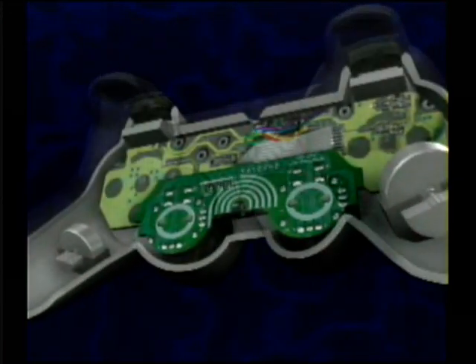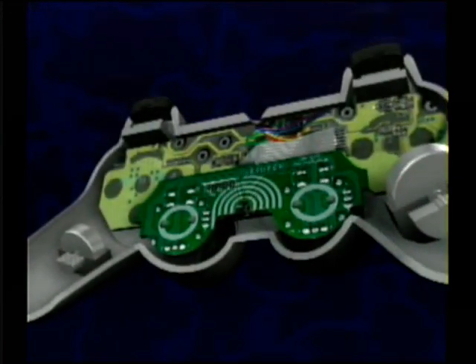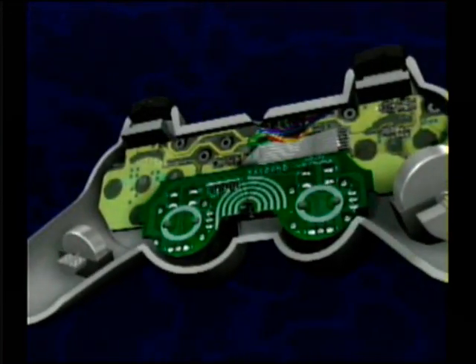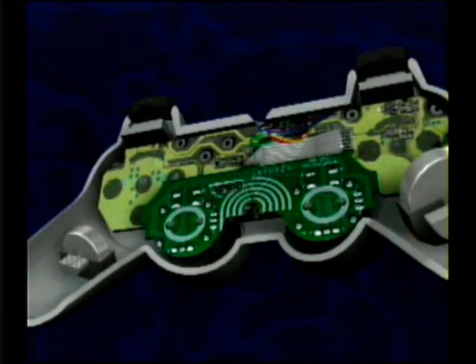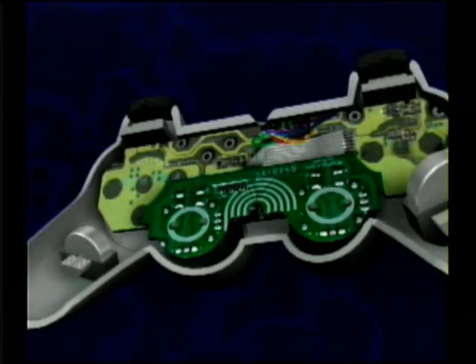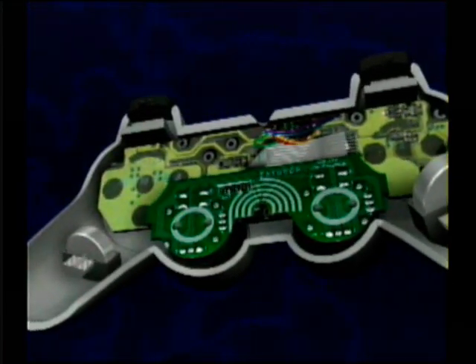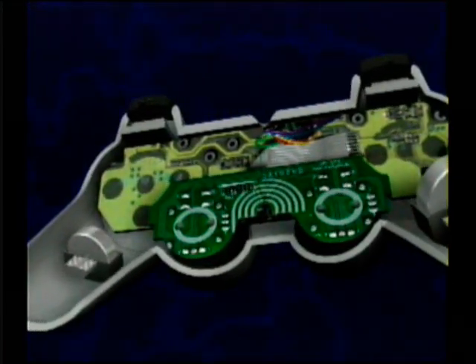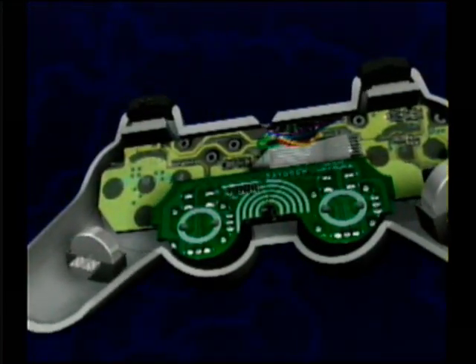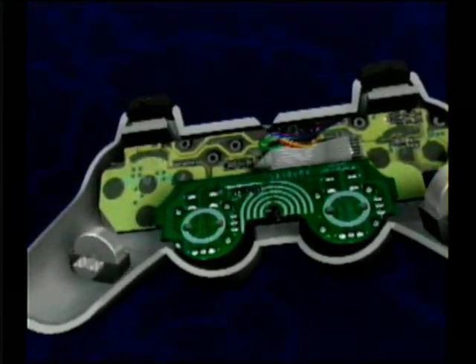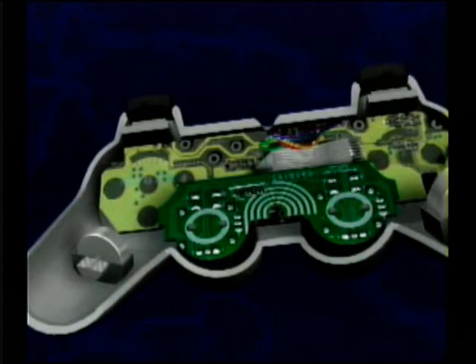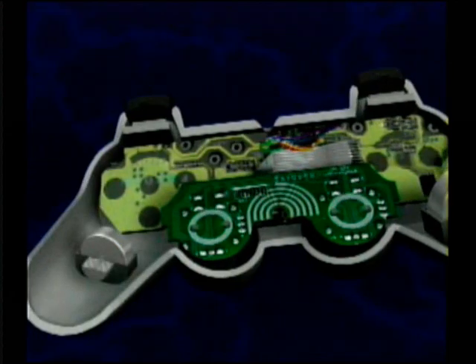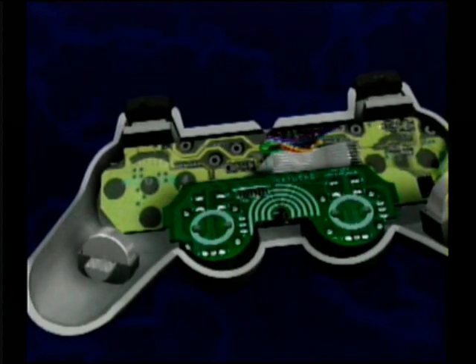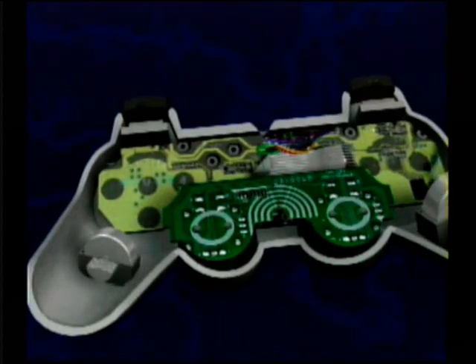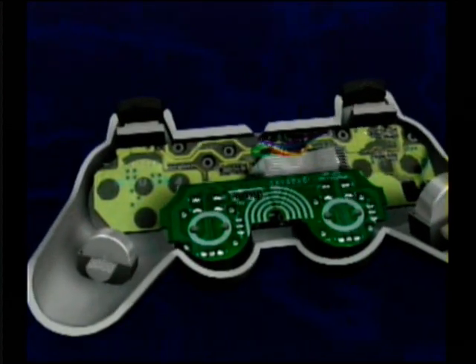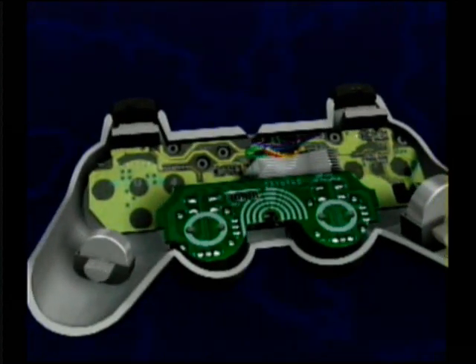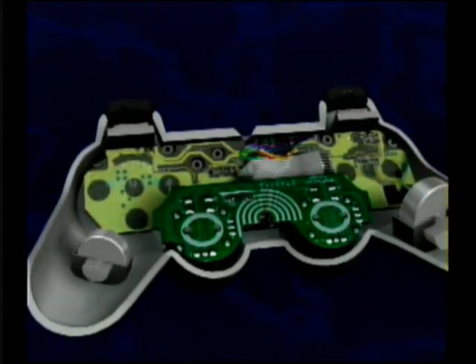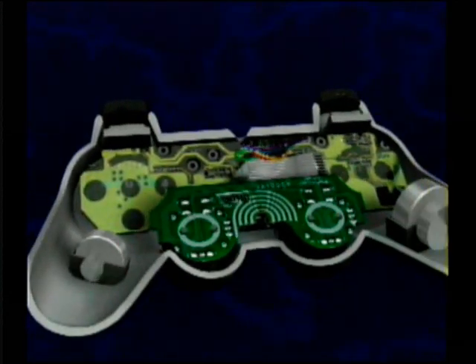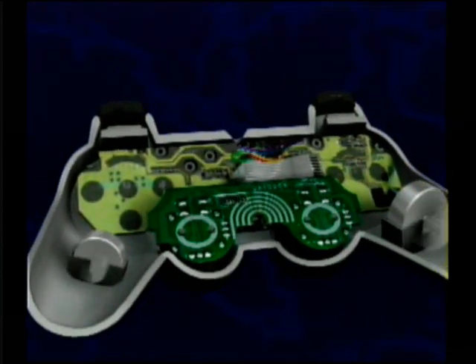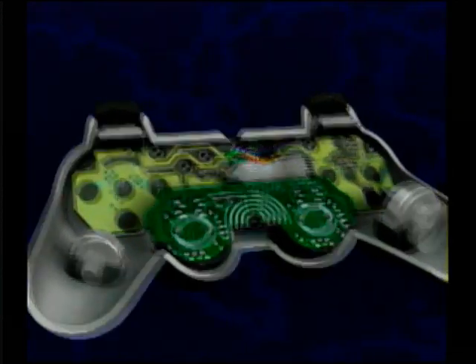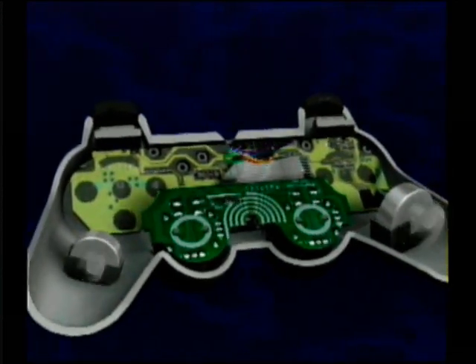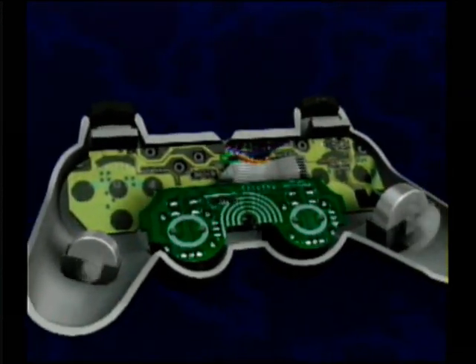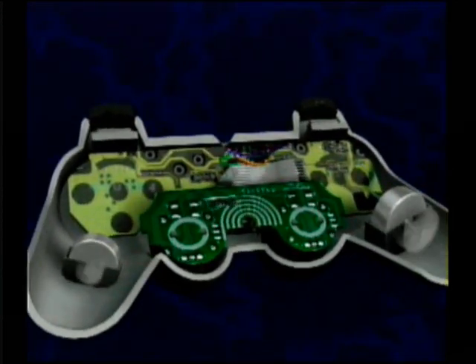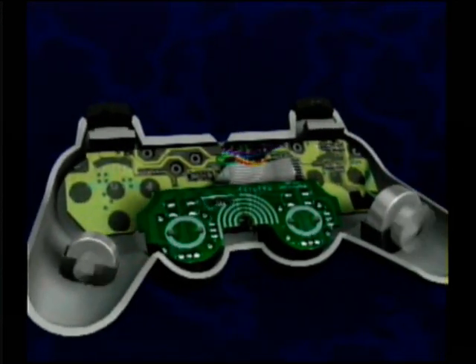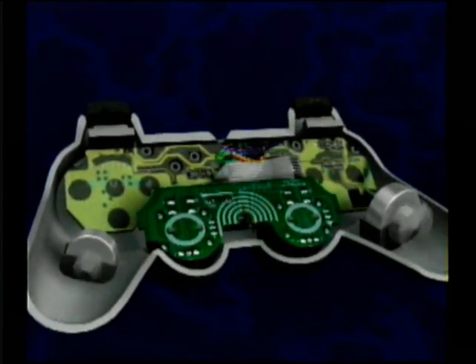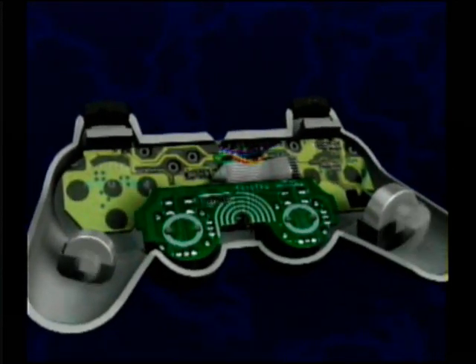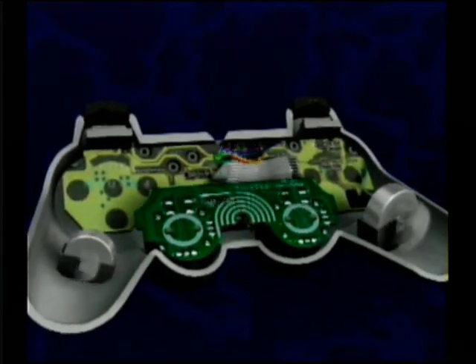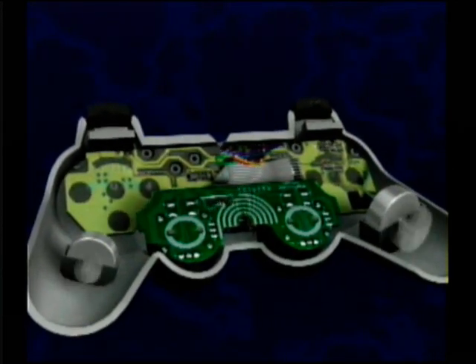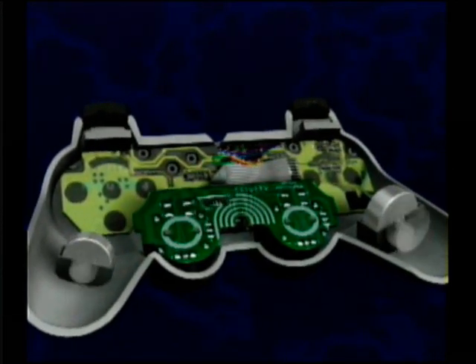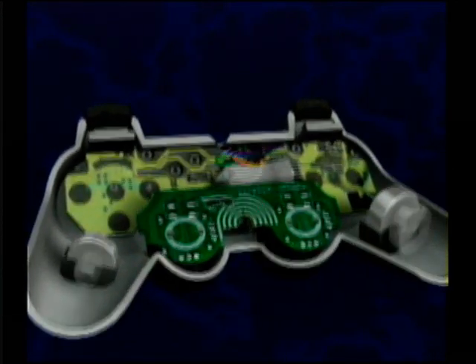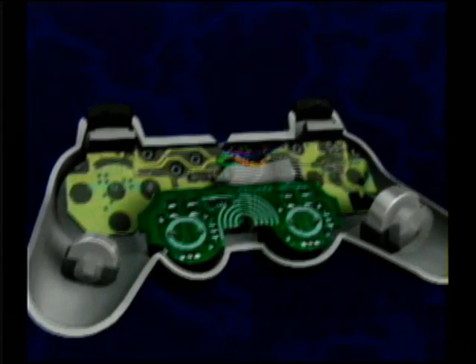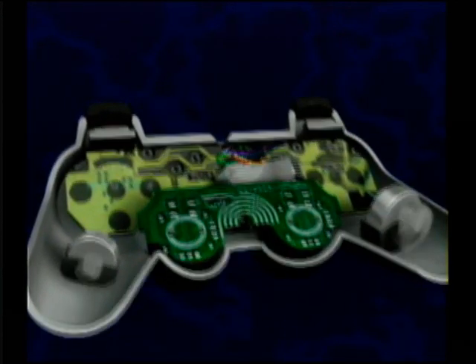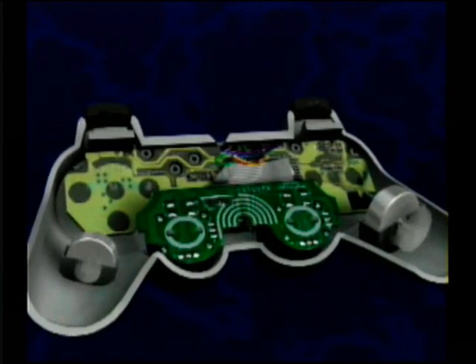In each handle is an actuator. That's a hardware term for something that actuates or starts something else — in this case, vibration.